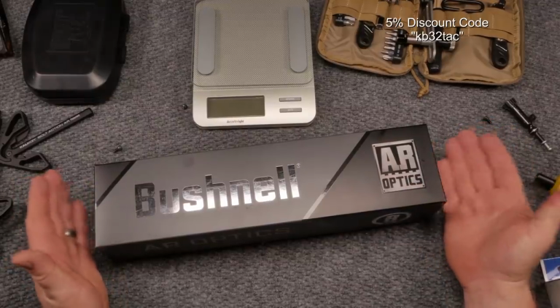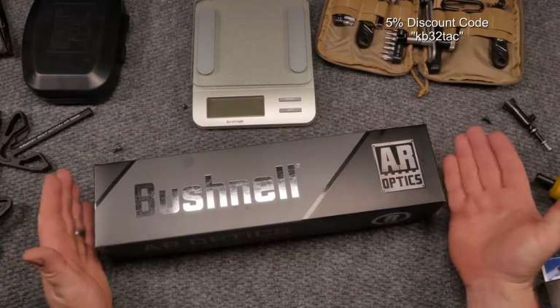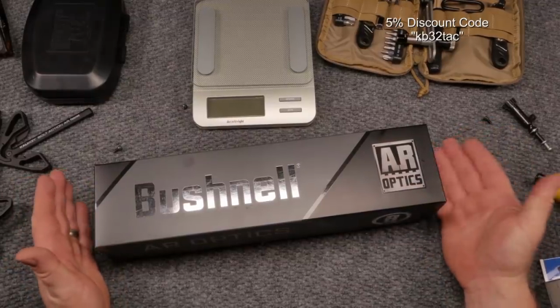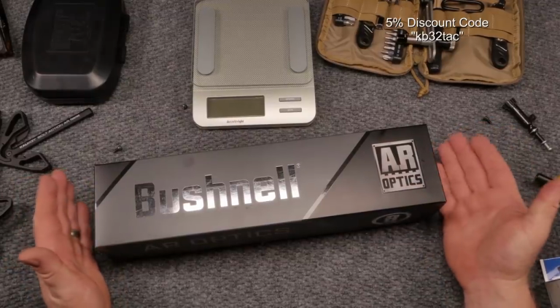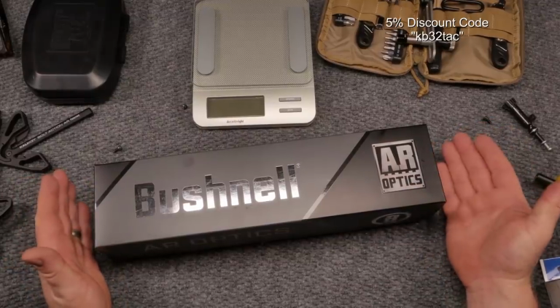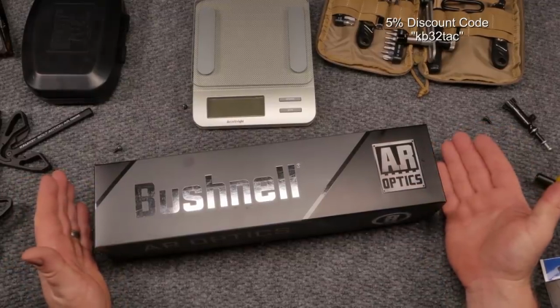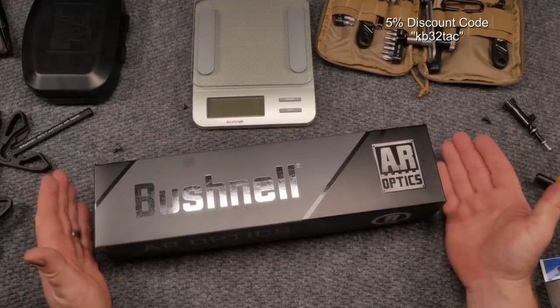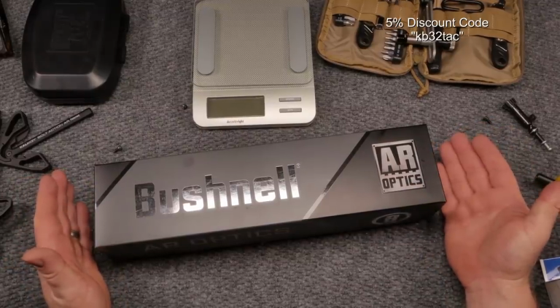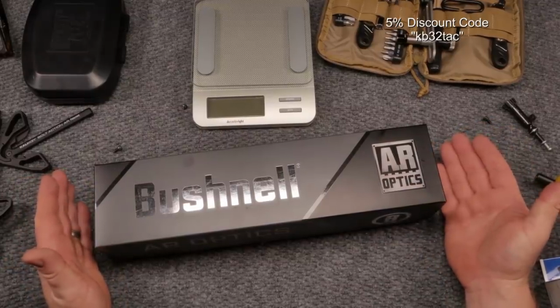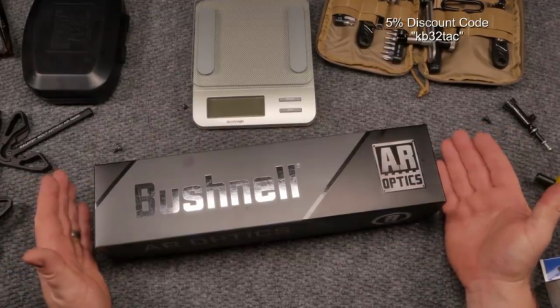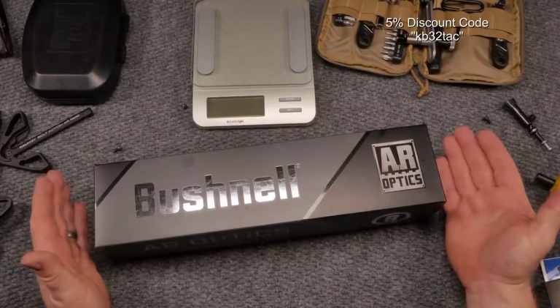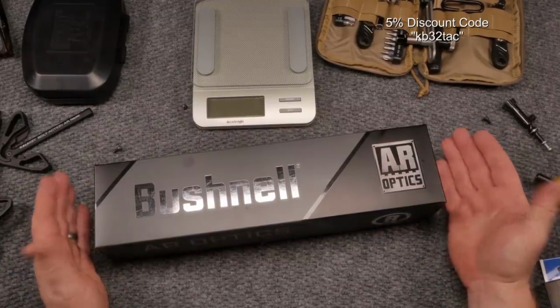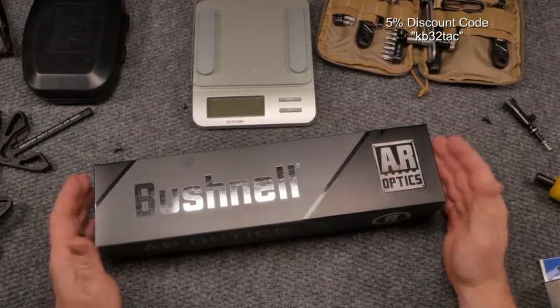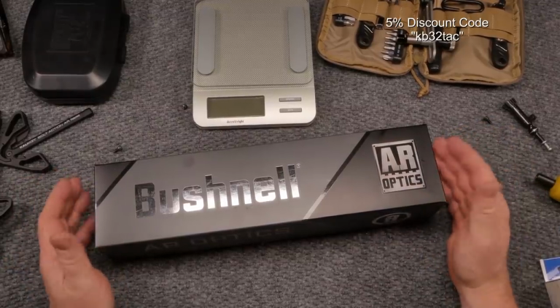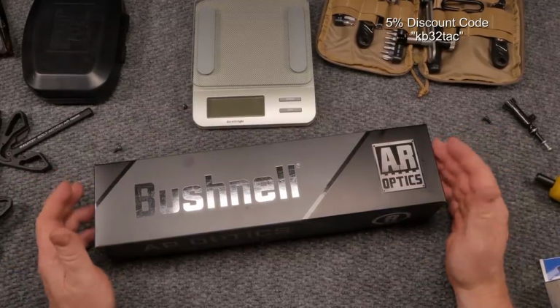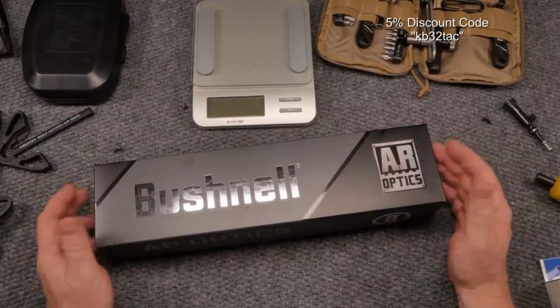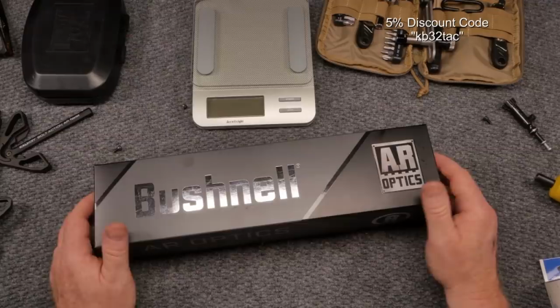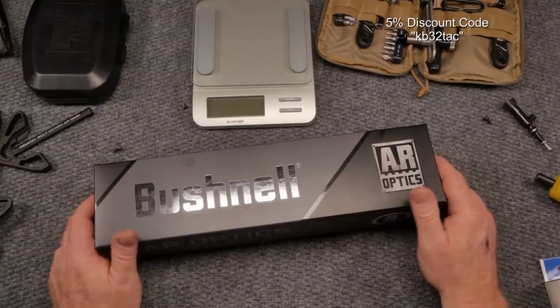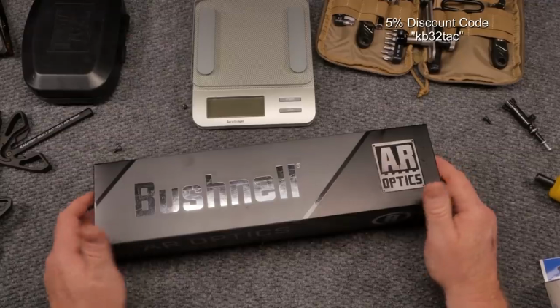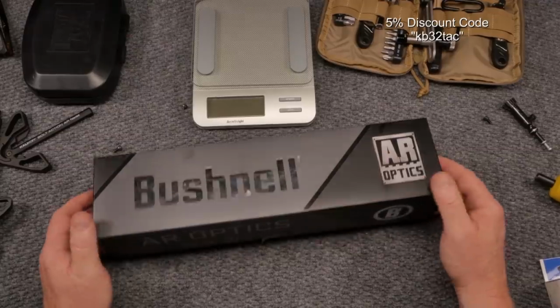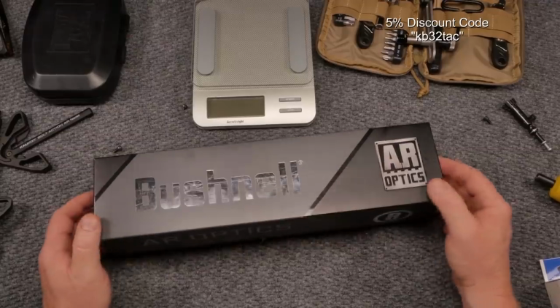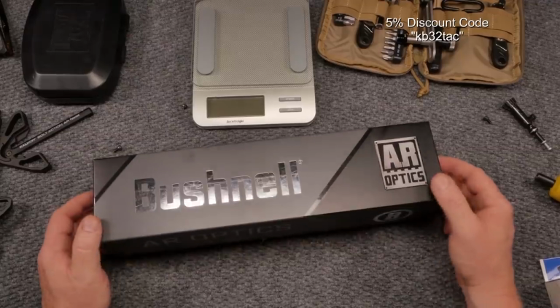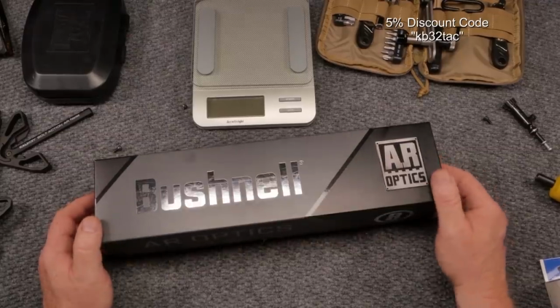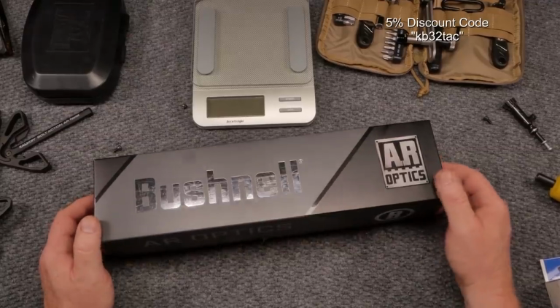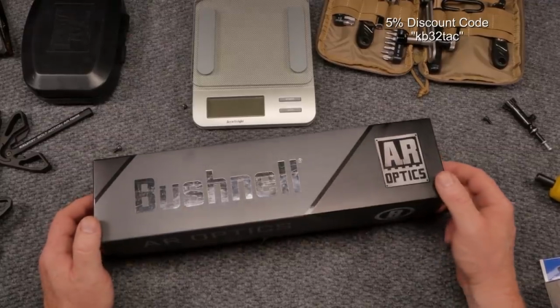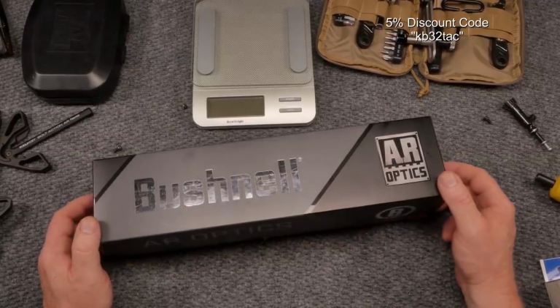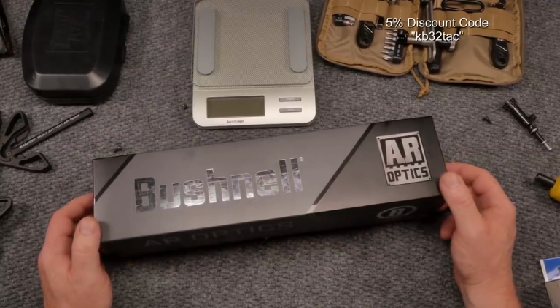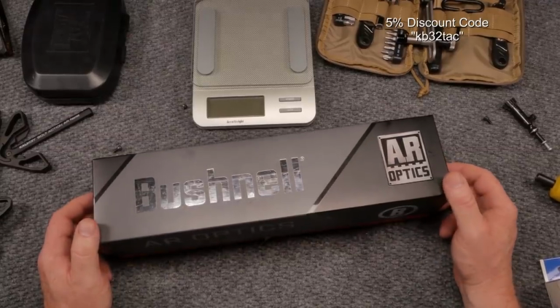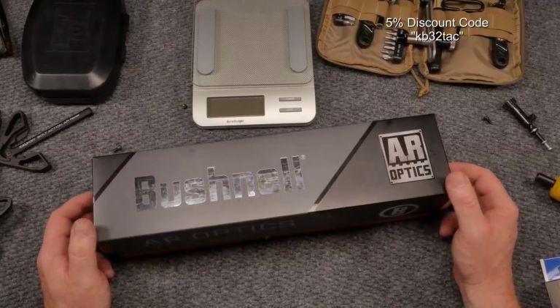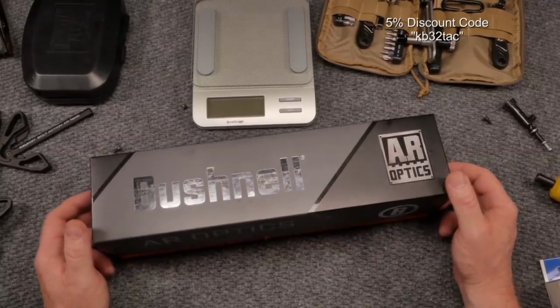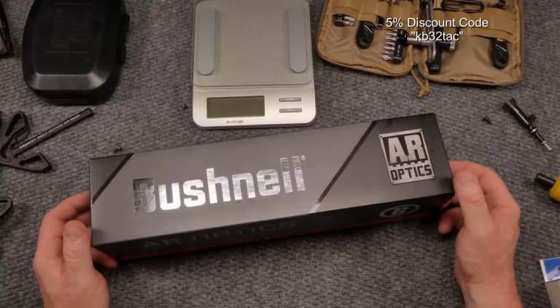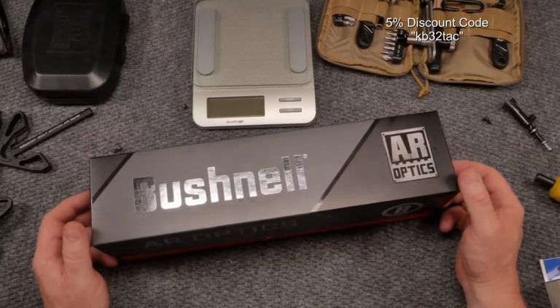This thing retails for around $229. For a 4.5 to 18 power scope, I'm not sure how clear the glass is — we'll find out. I'm going to use the TactiCam so you guys can actually see through it.